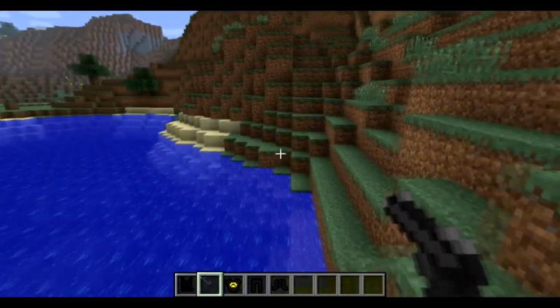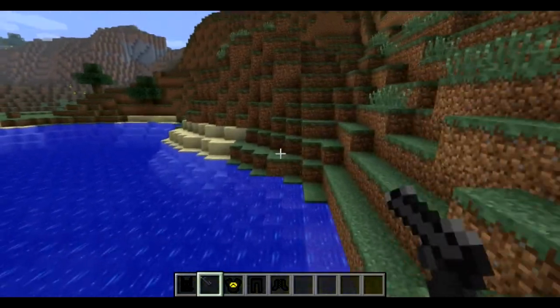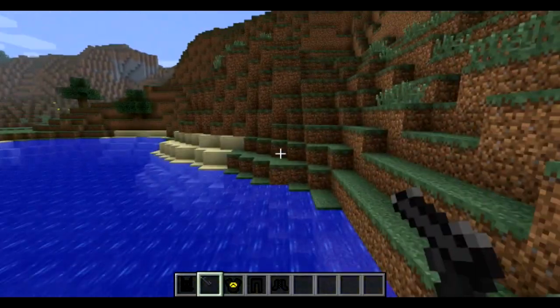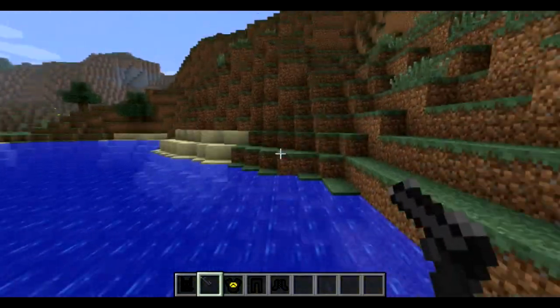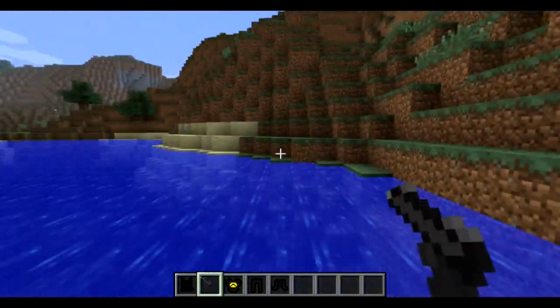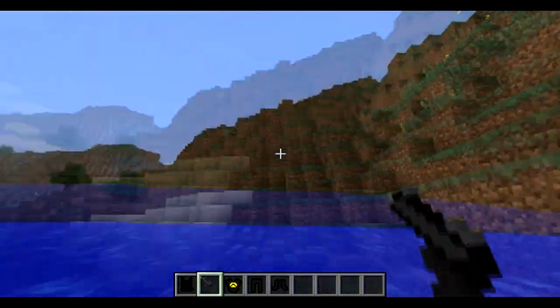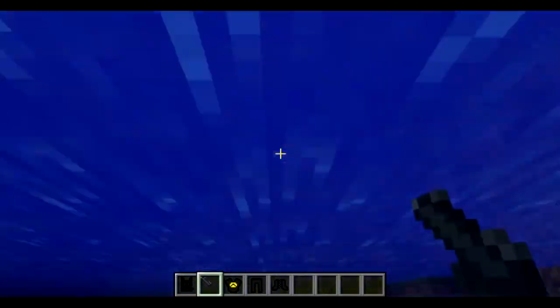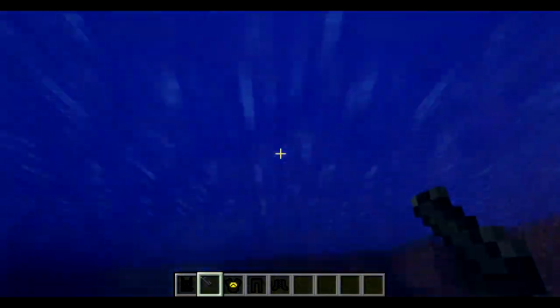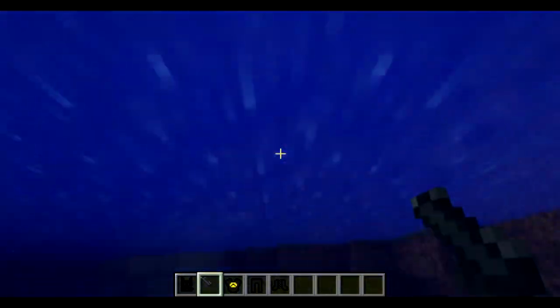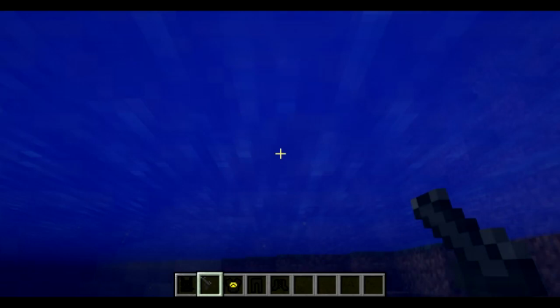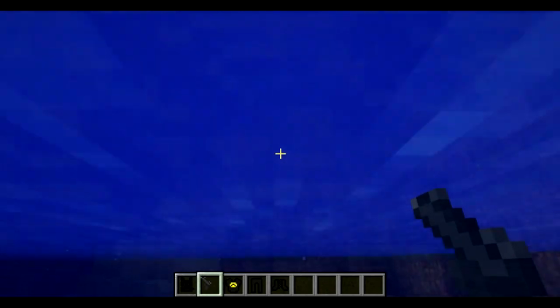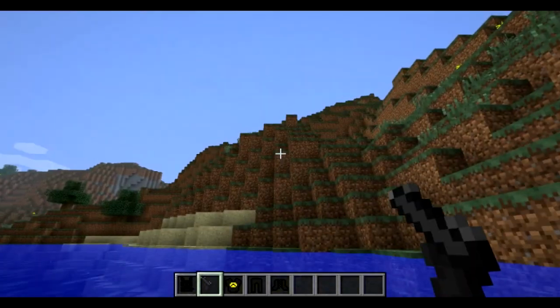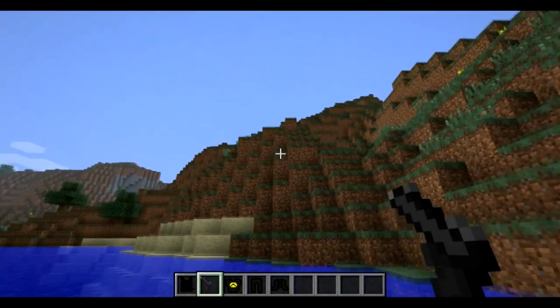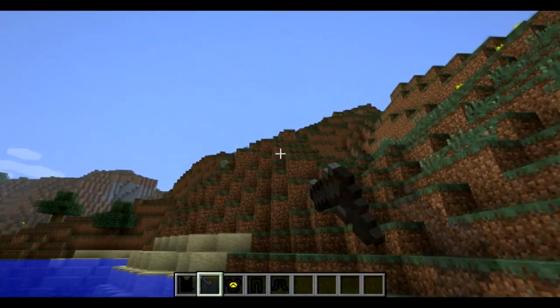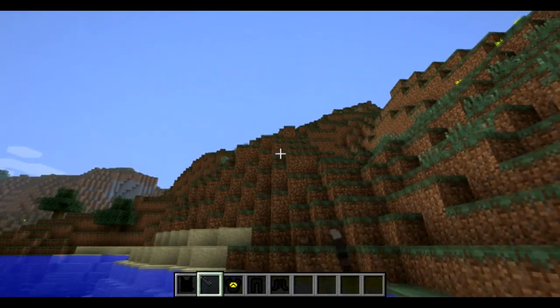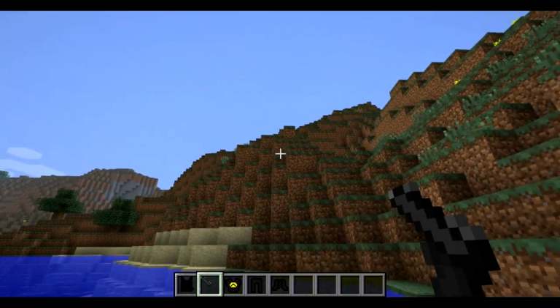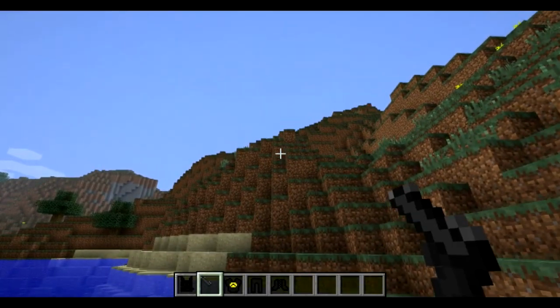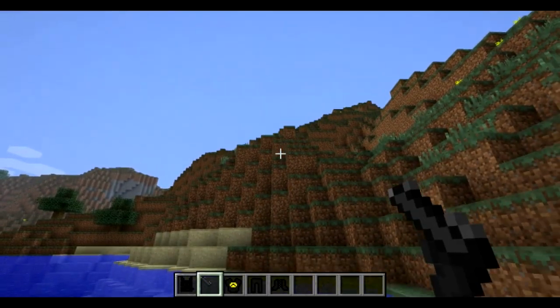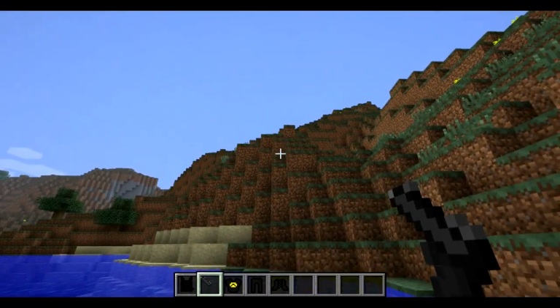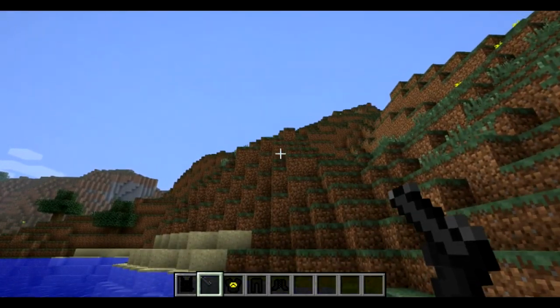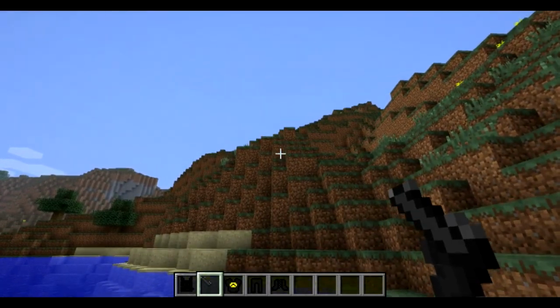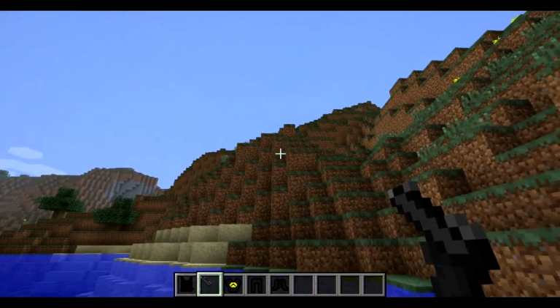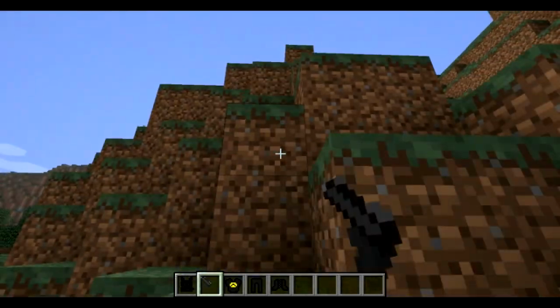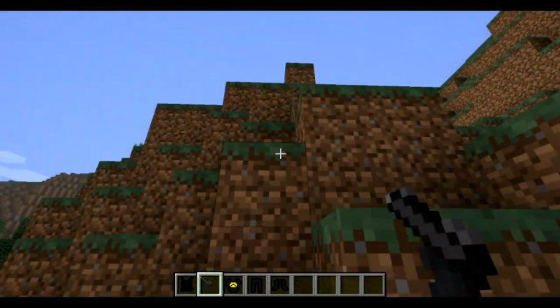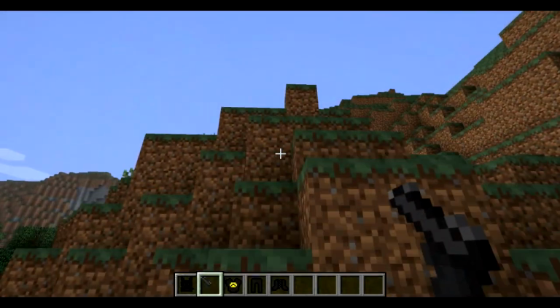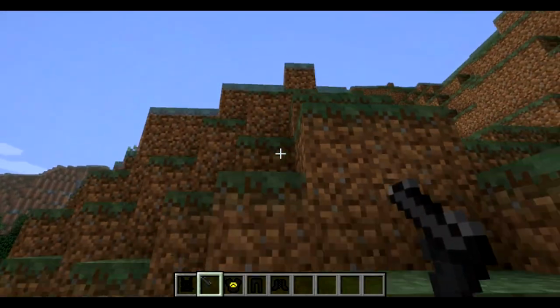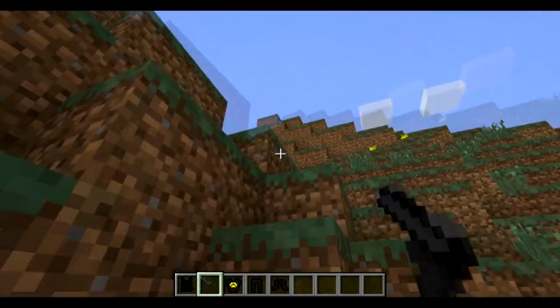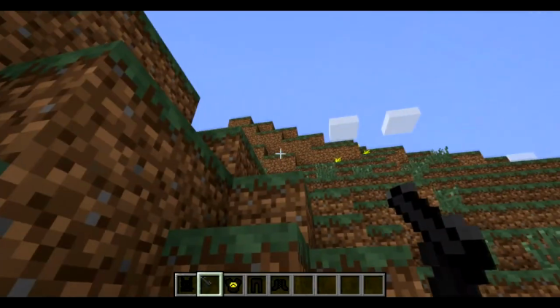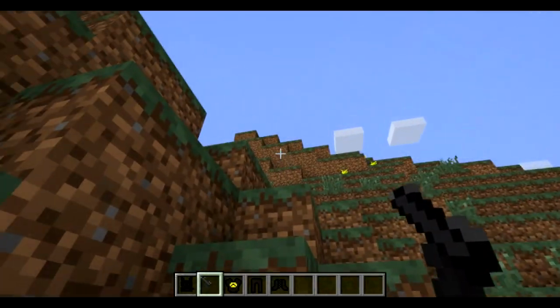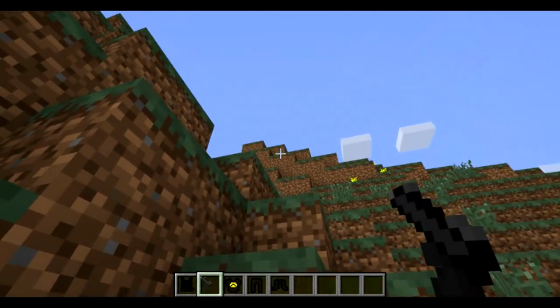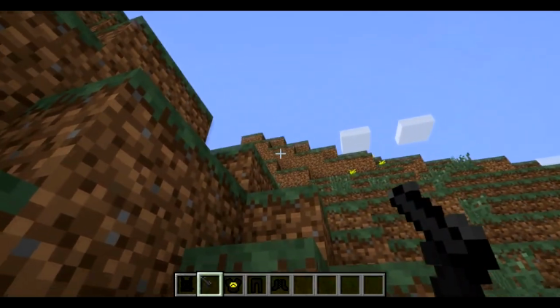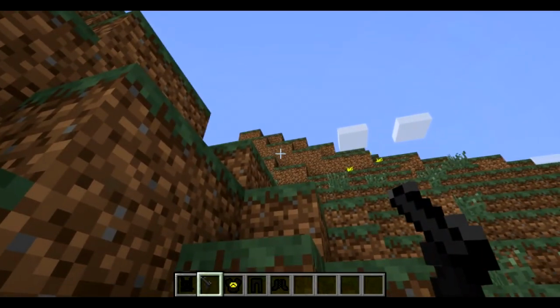Here I'm just going to show you how the grappling hook works. You can just right-click and point it somewhere — there you go.